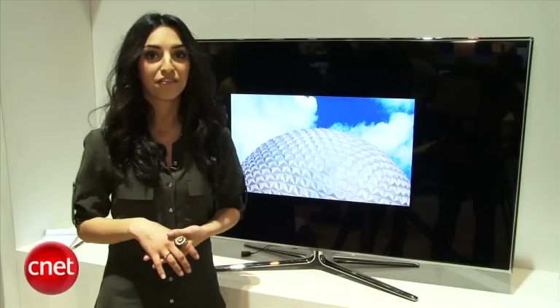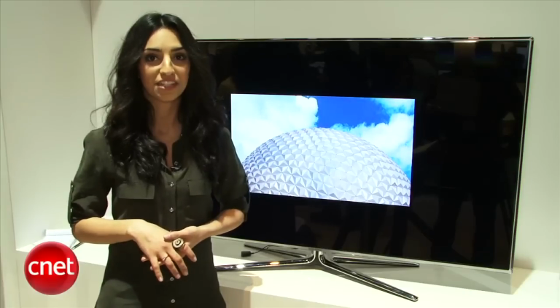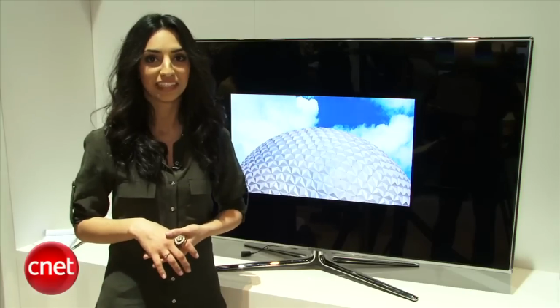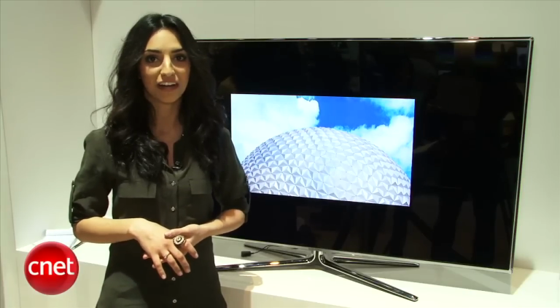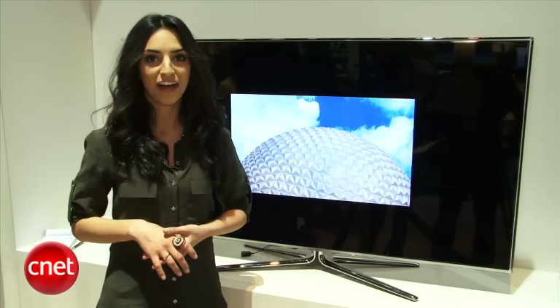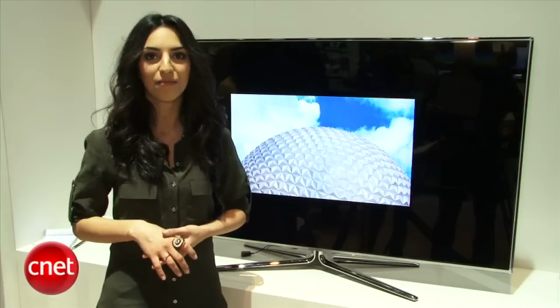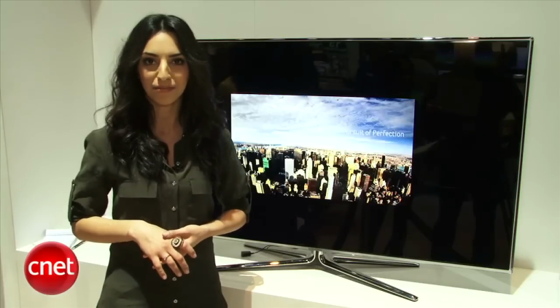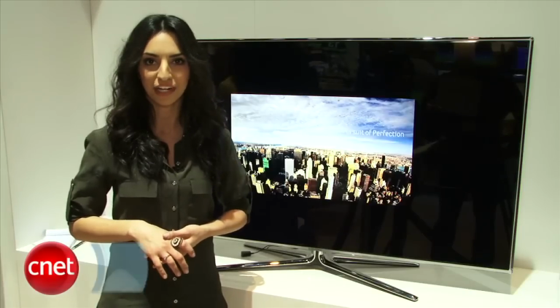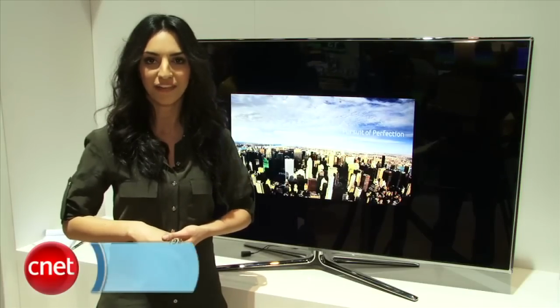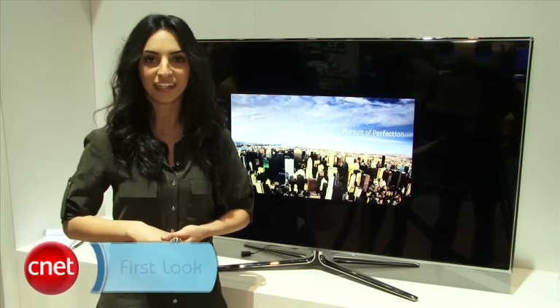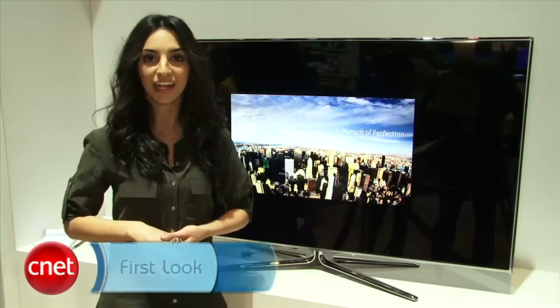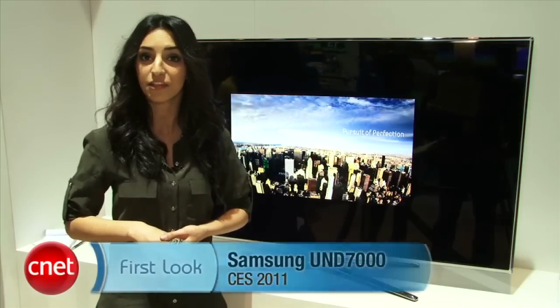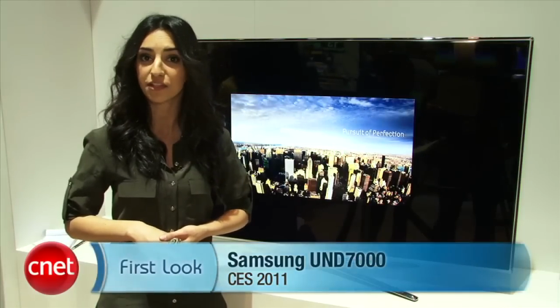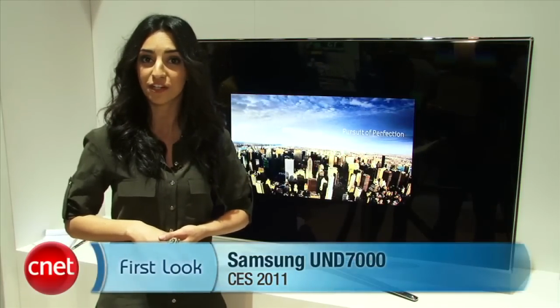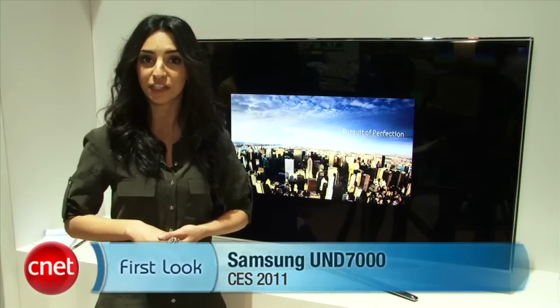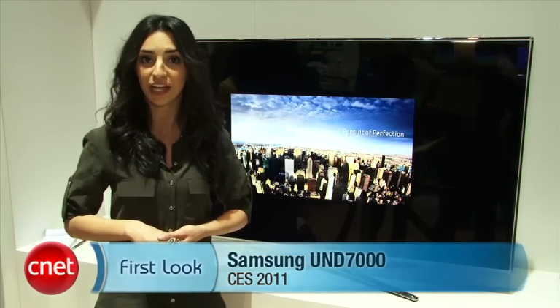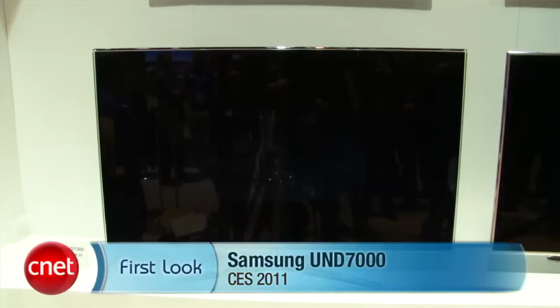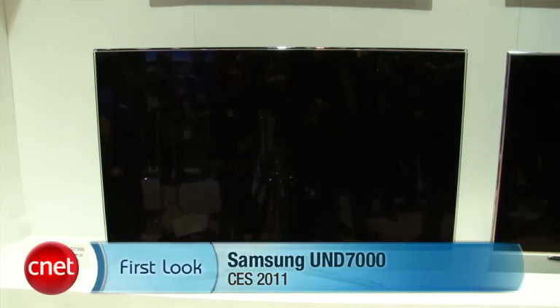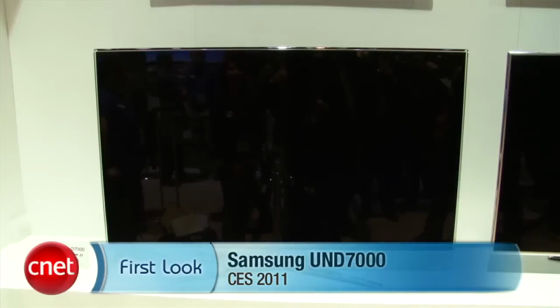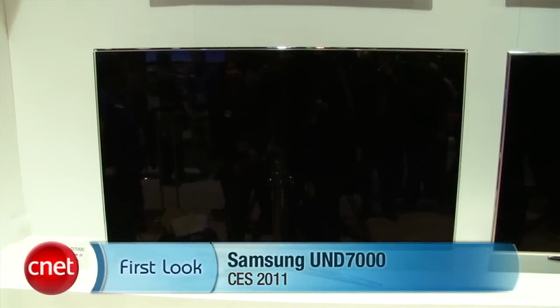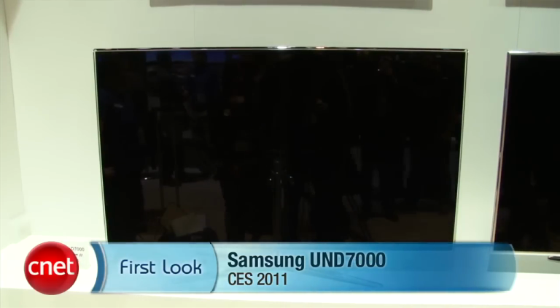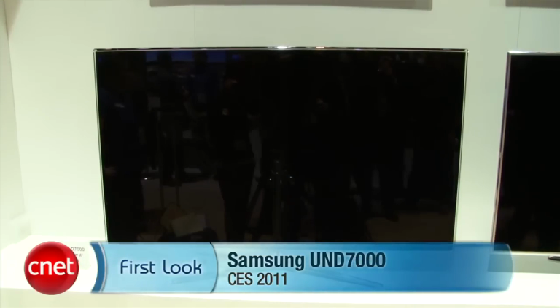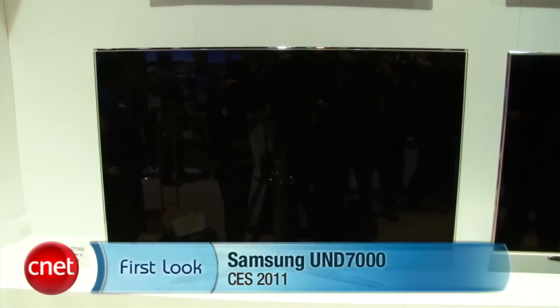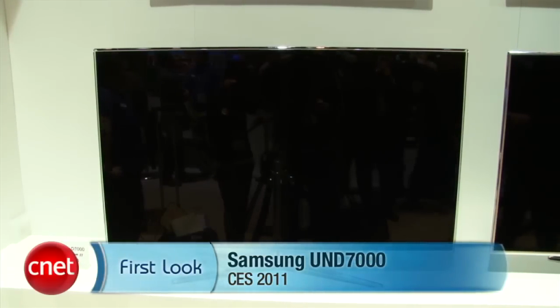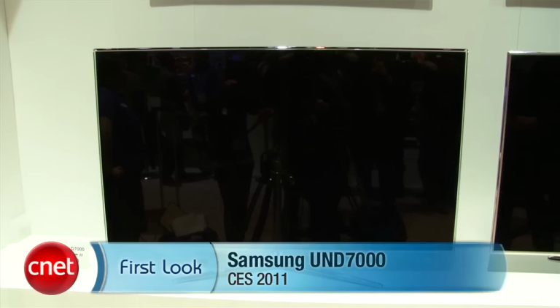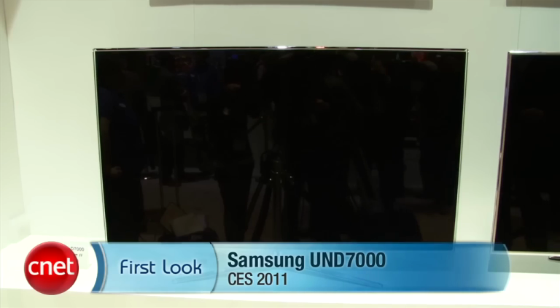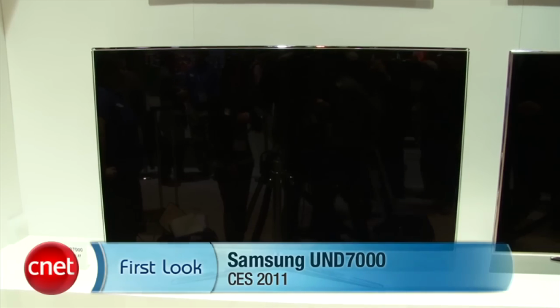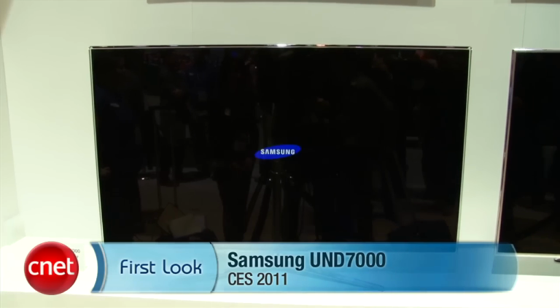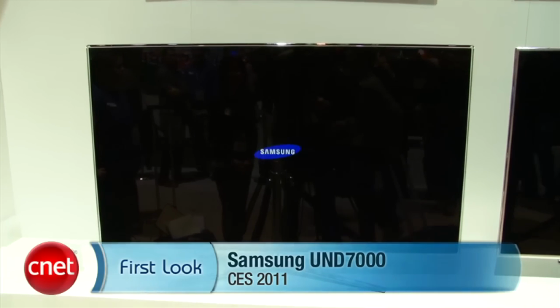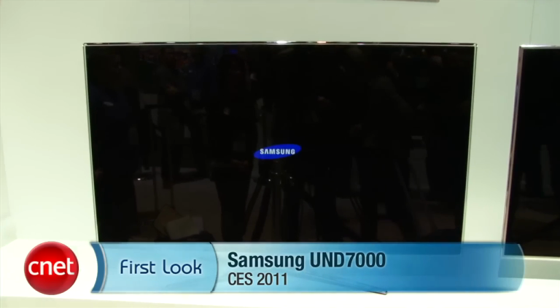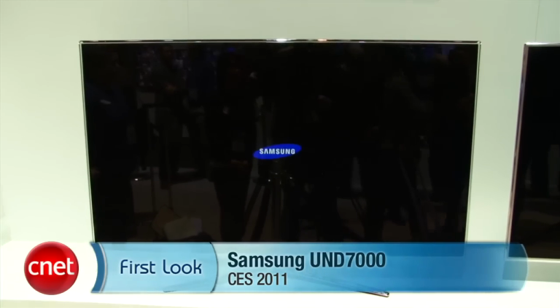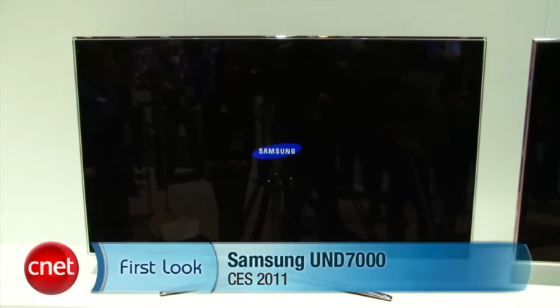For CNET.com, I'm Sharon Vakman, and this is the first look at the Samsung UN D7000 Series LED.